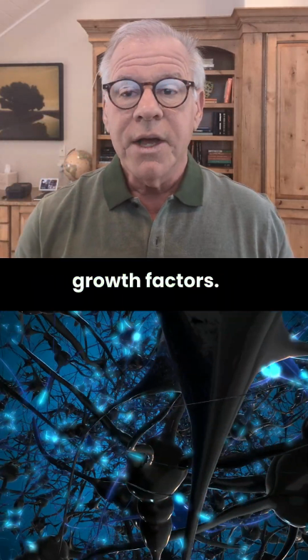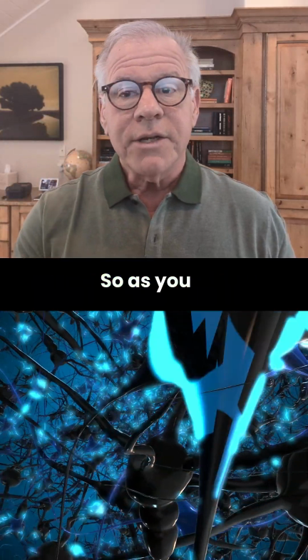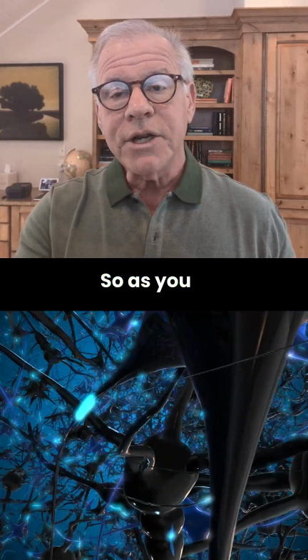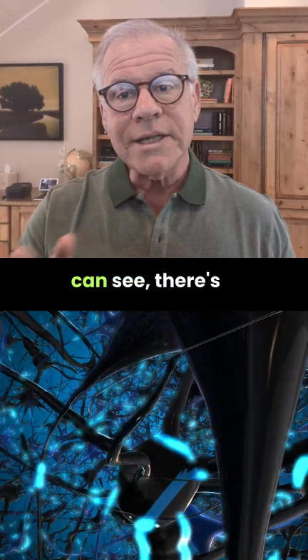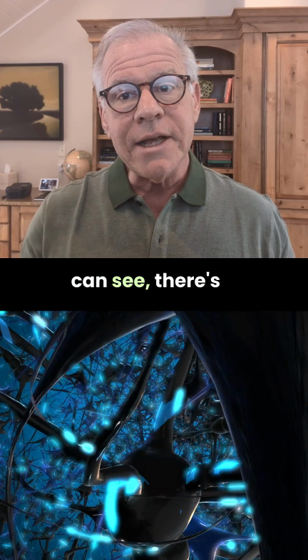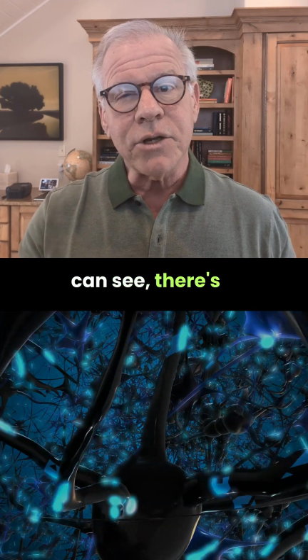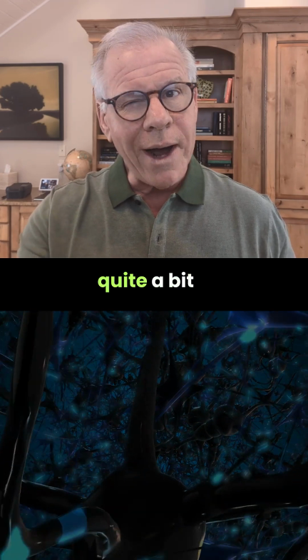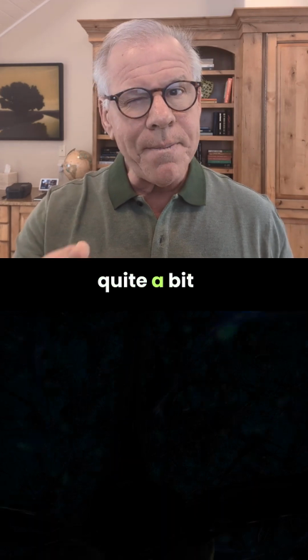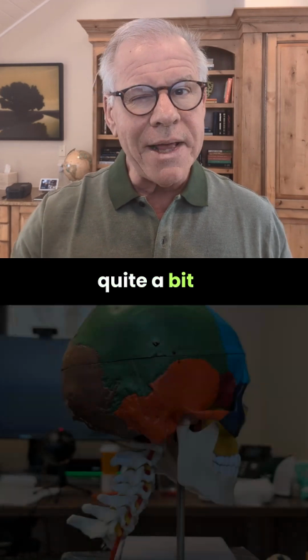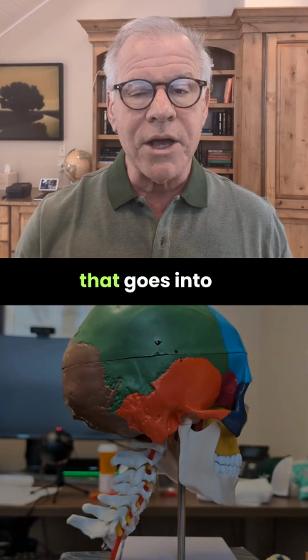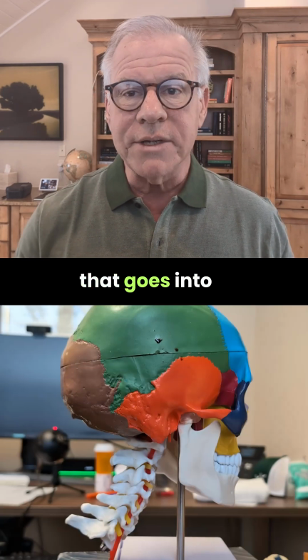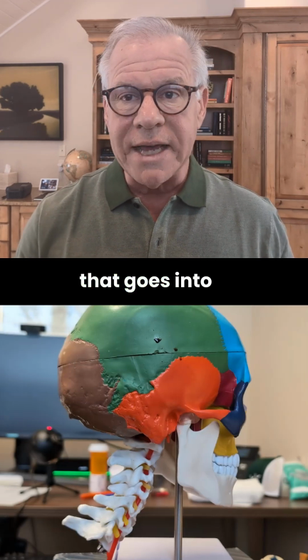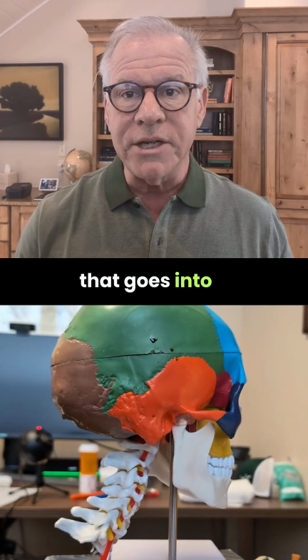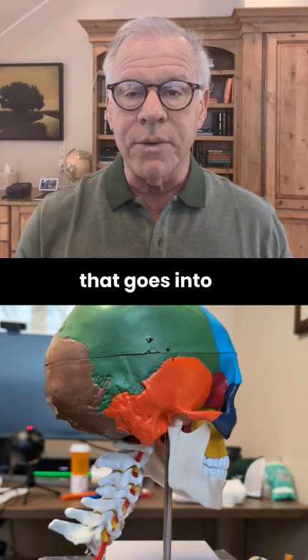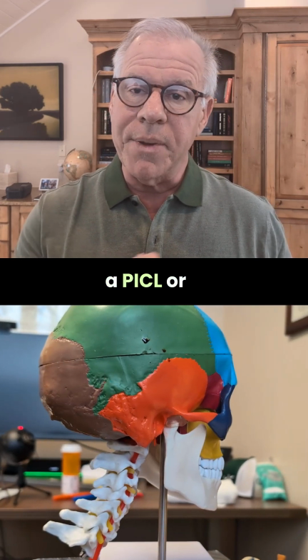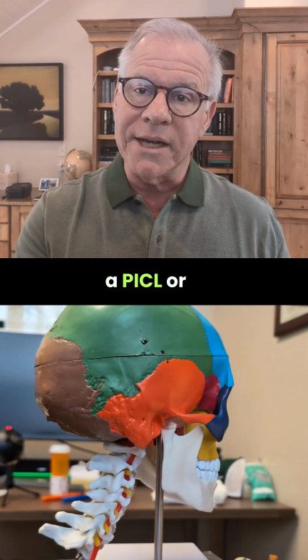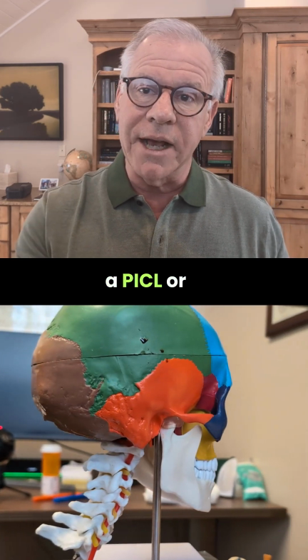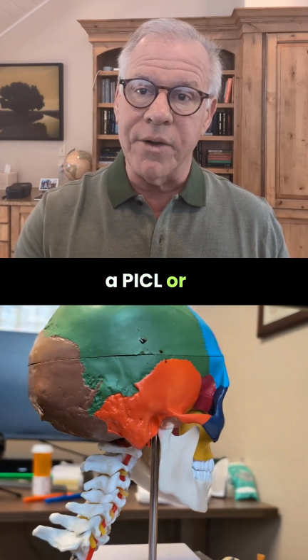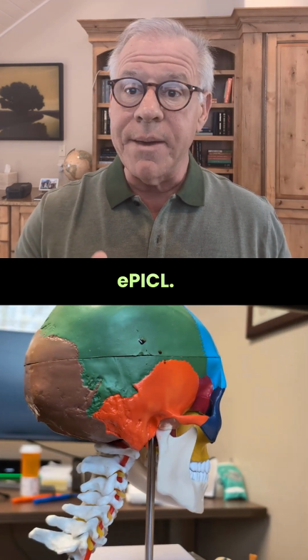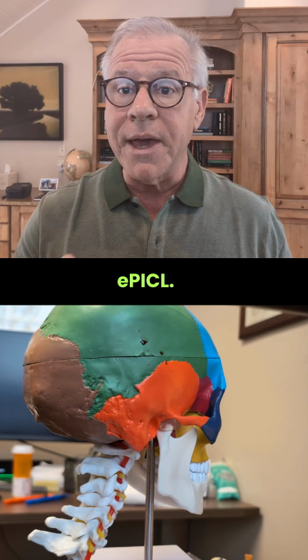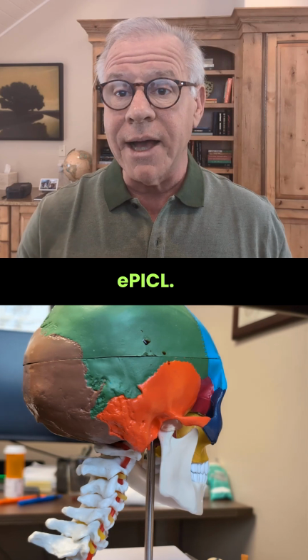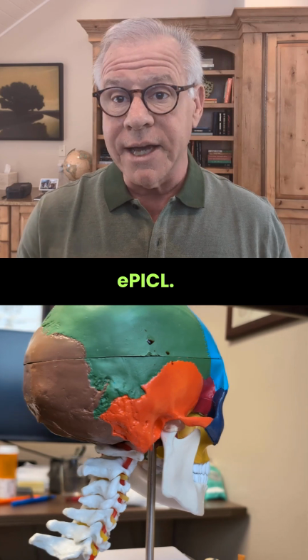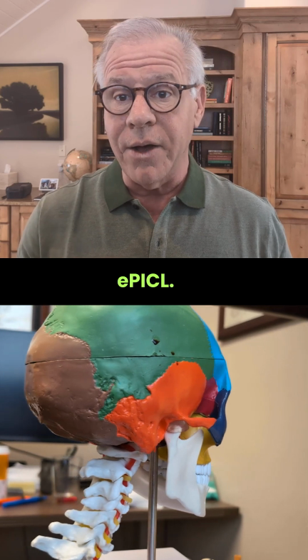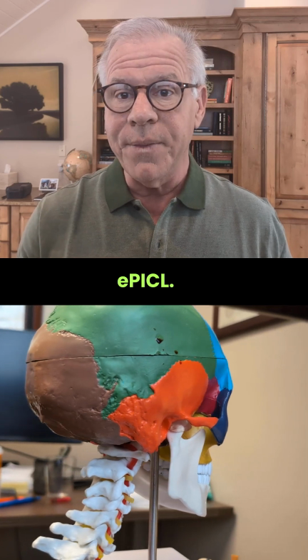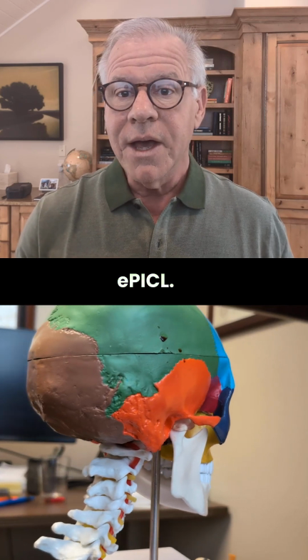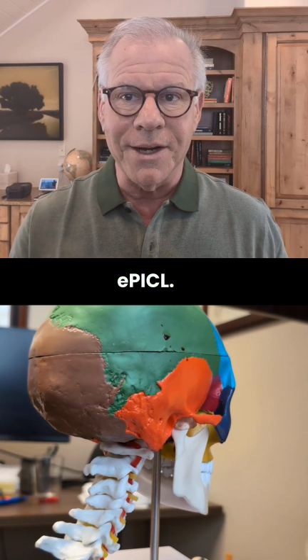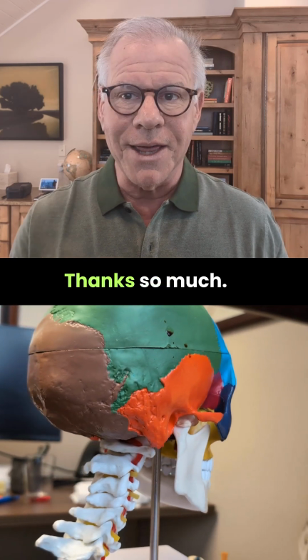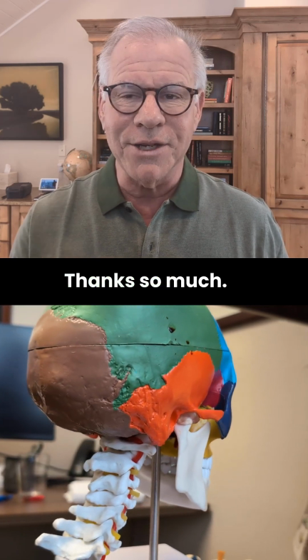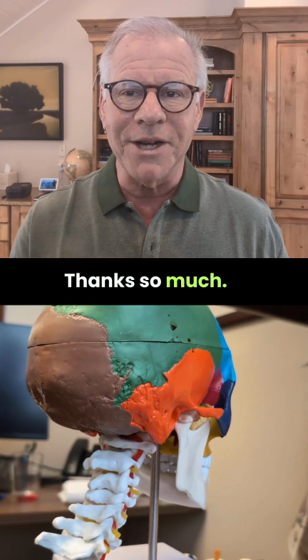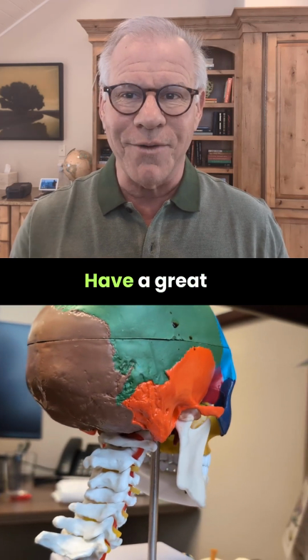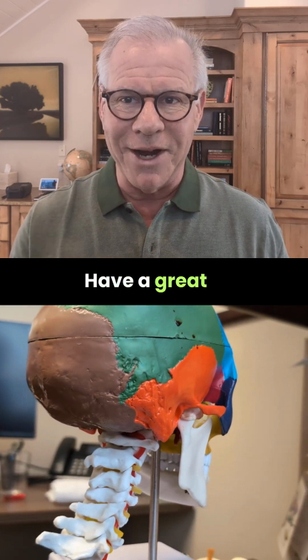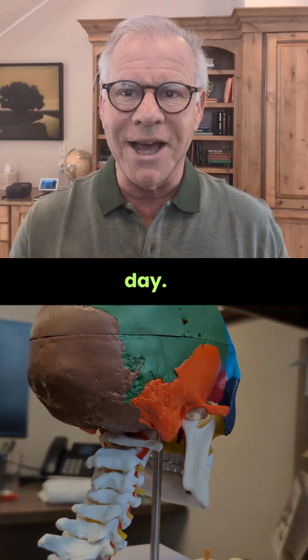So as you can see, there's quite a bit that goes into a PICL or EPICL. Thanks so much, have a great day.